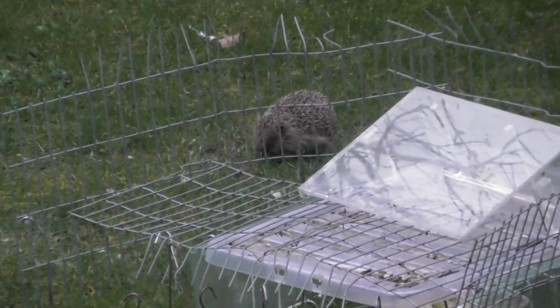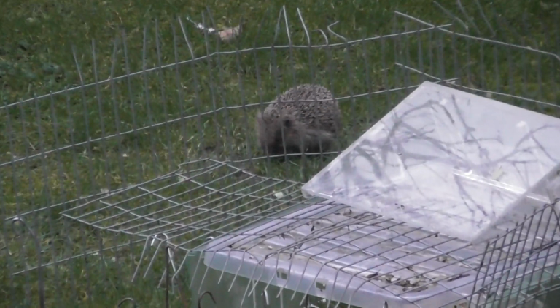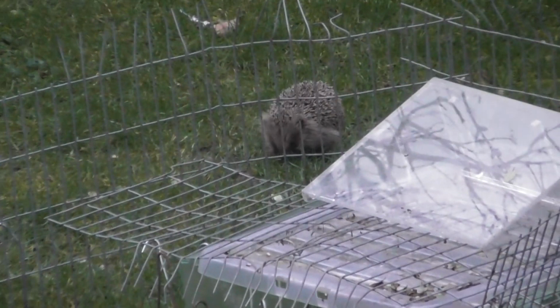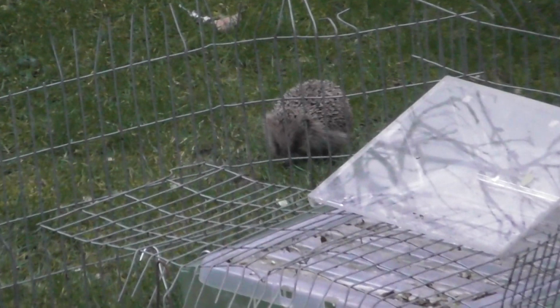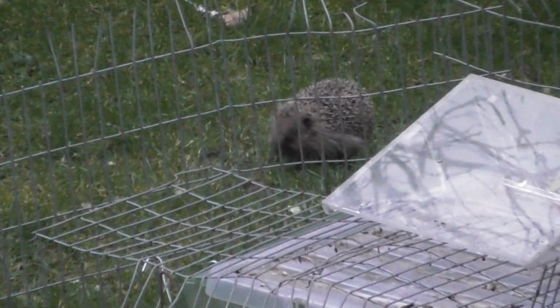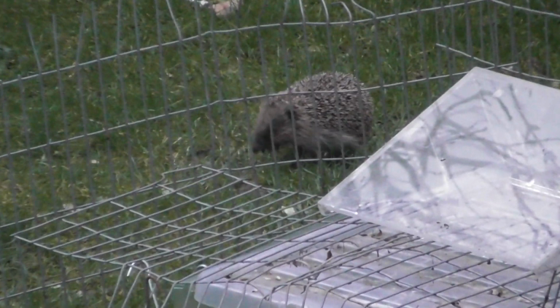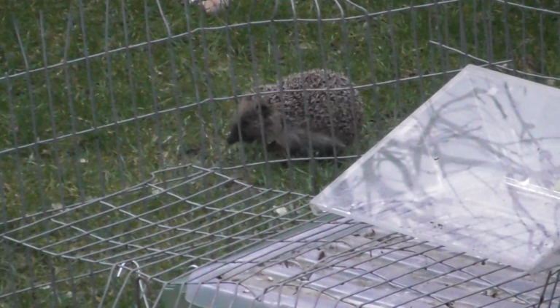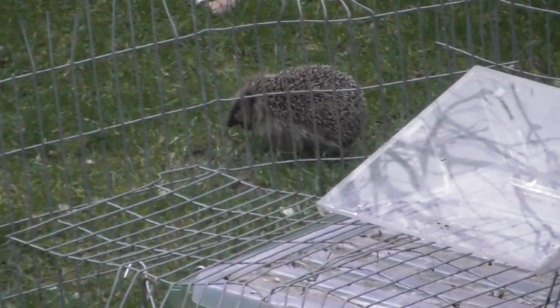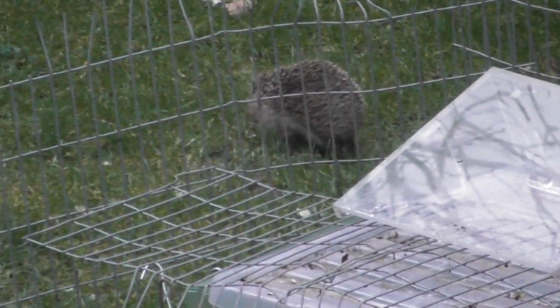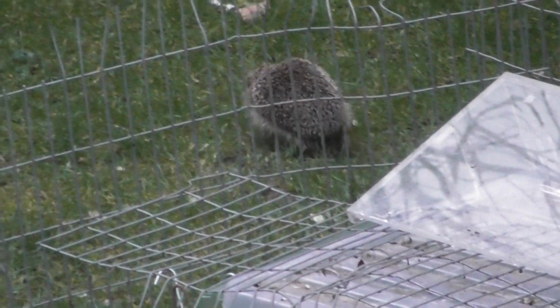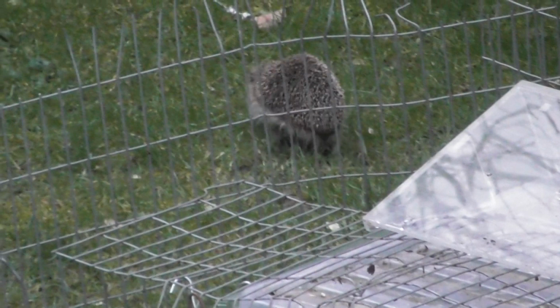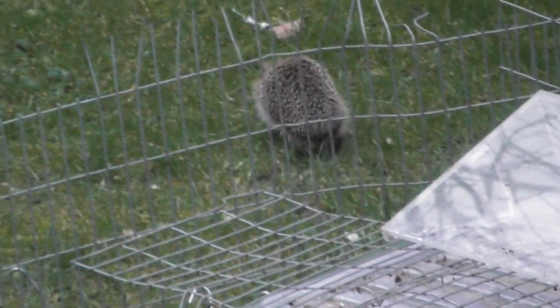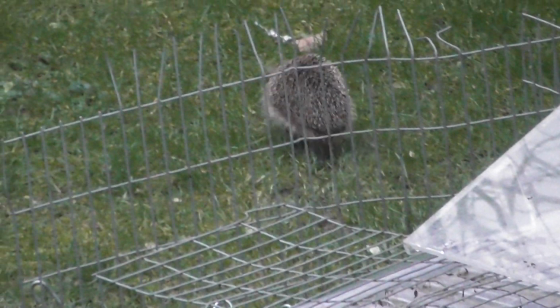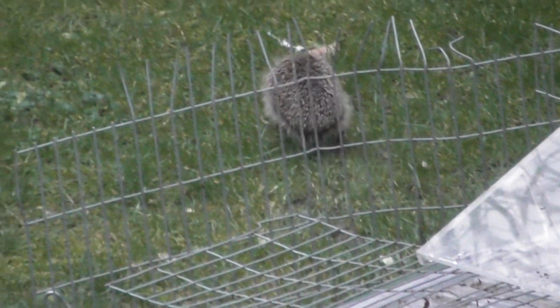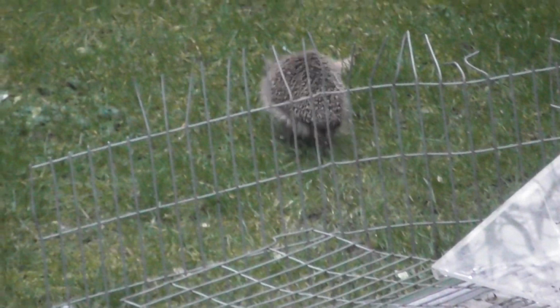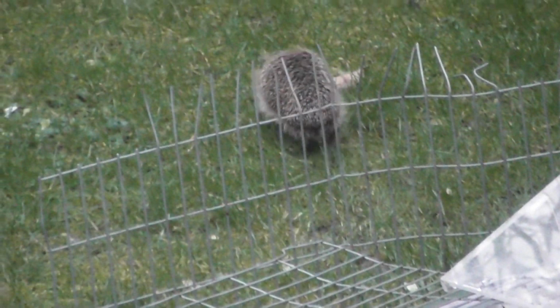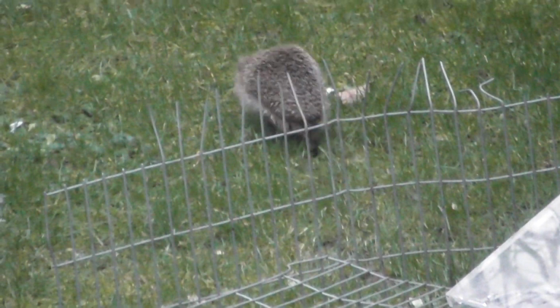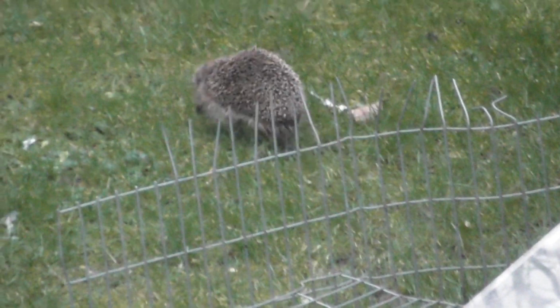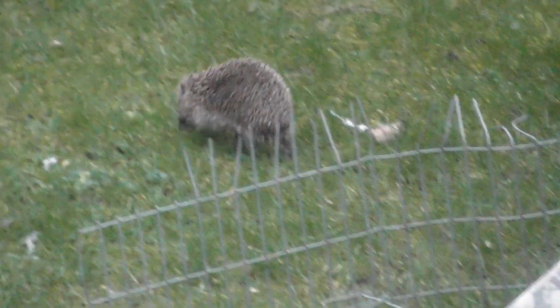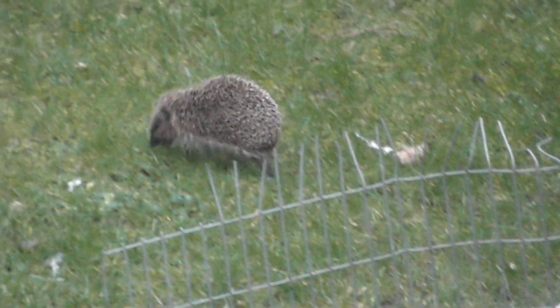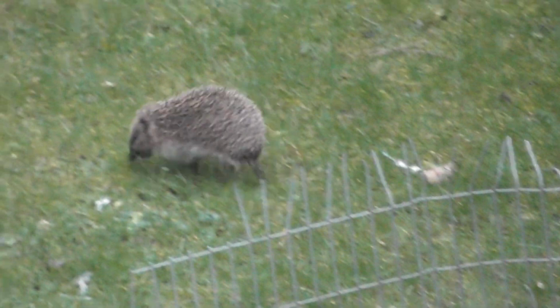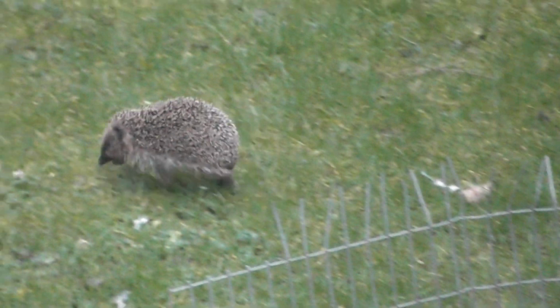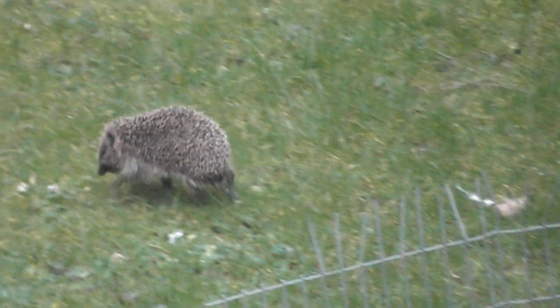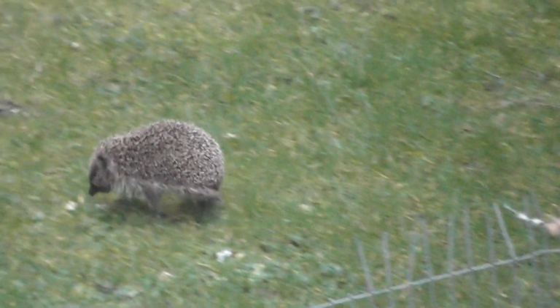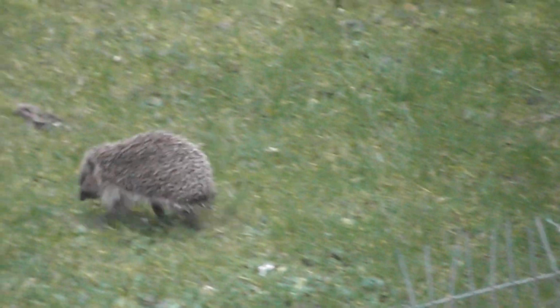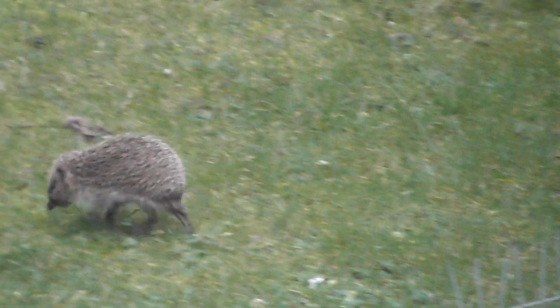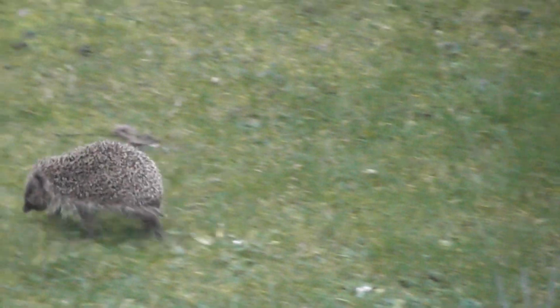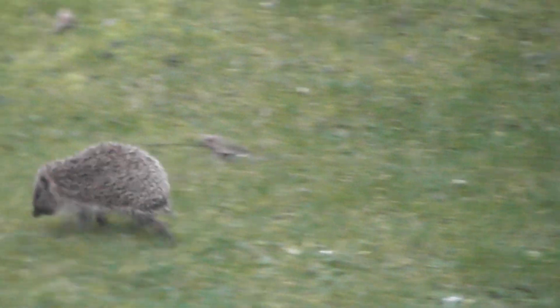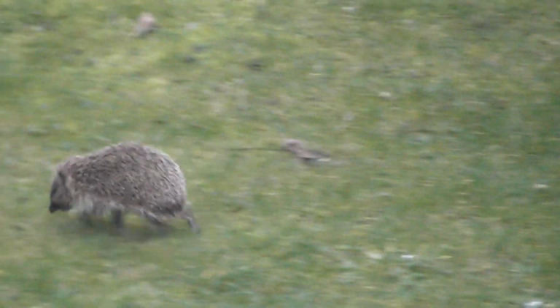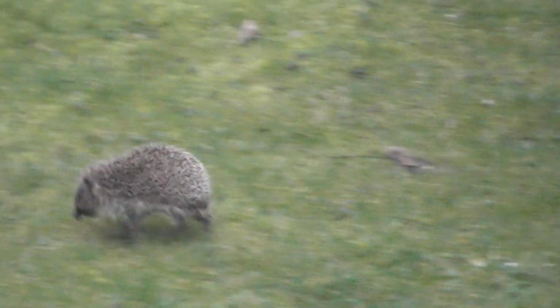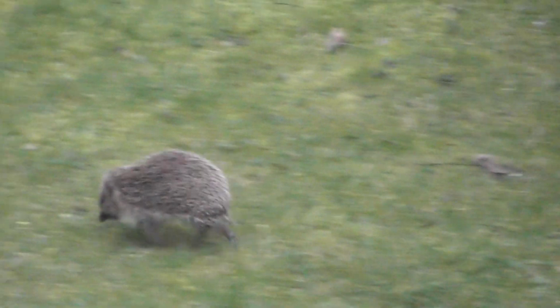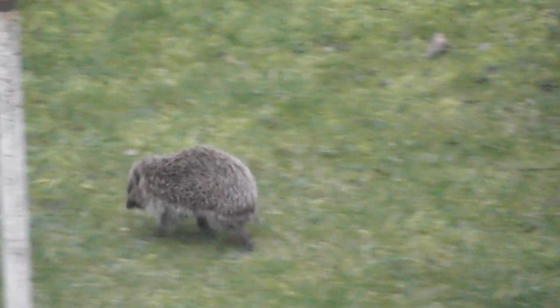Baby hedgehog in daylight. They shouldn't be out this early really, but as you can see it's moving alright.